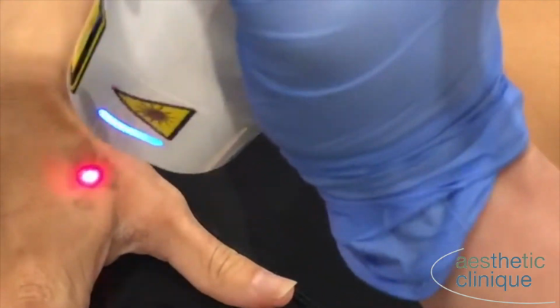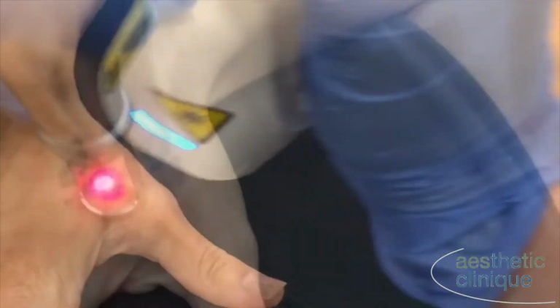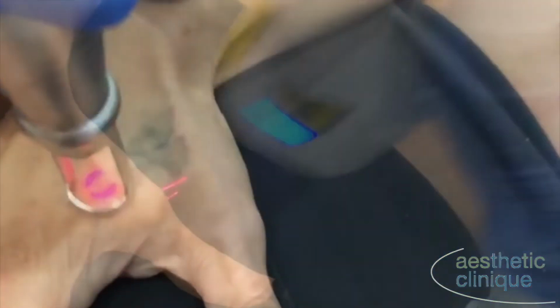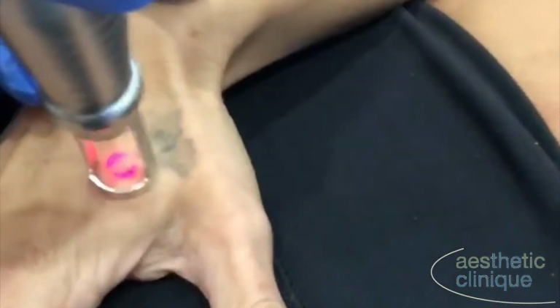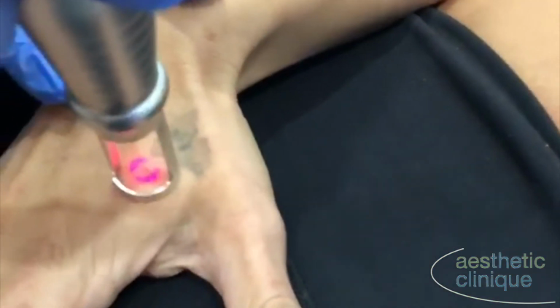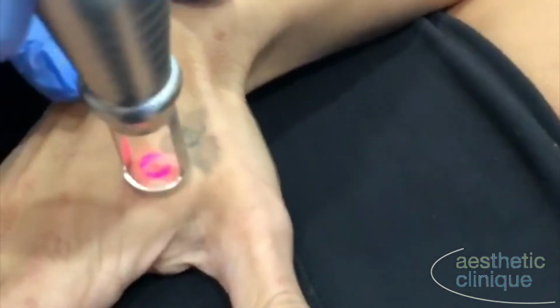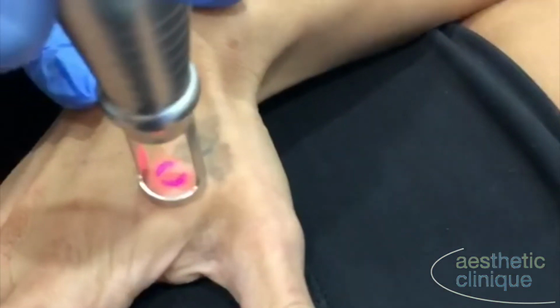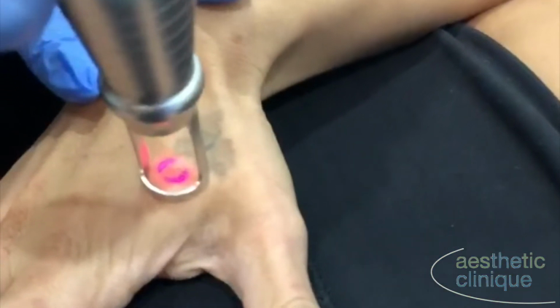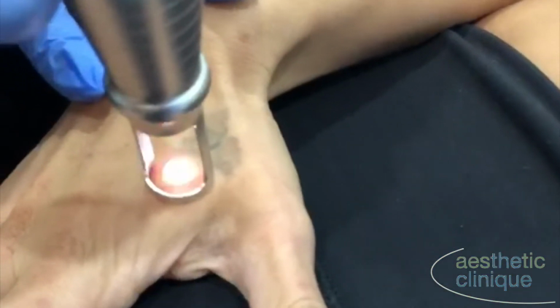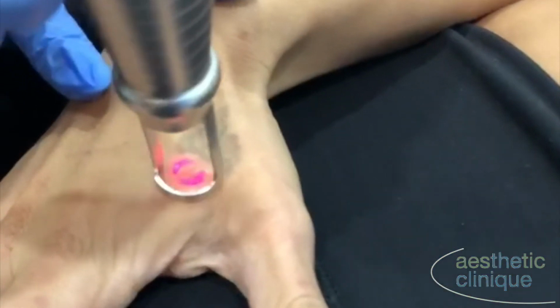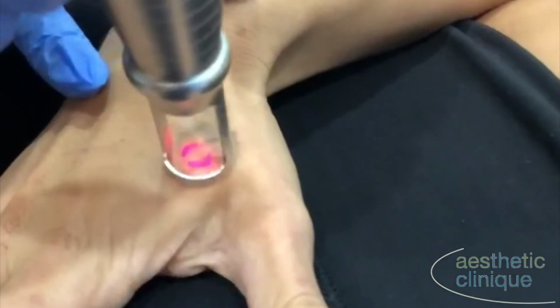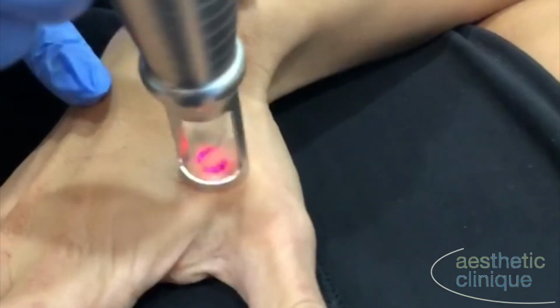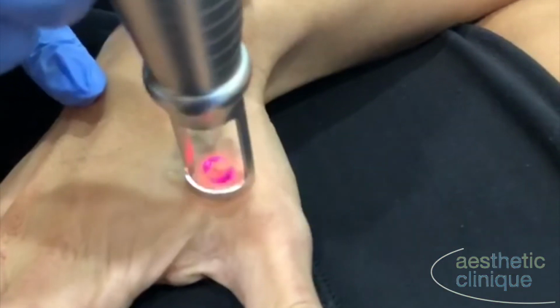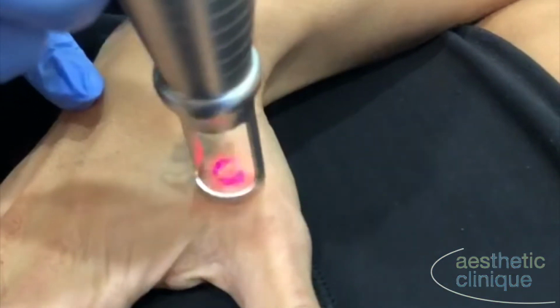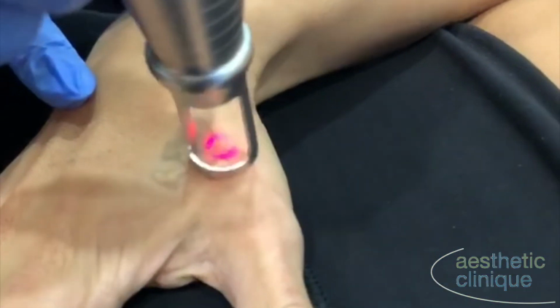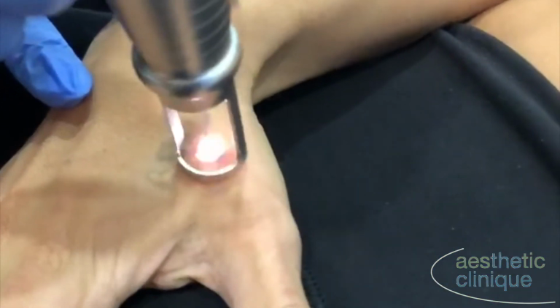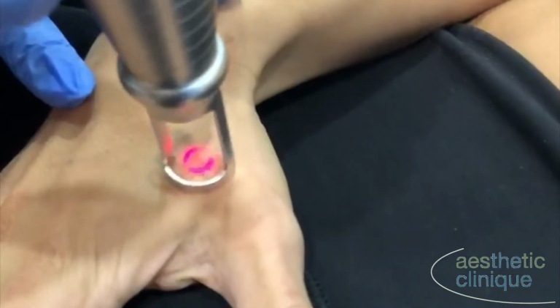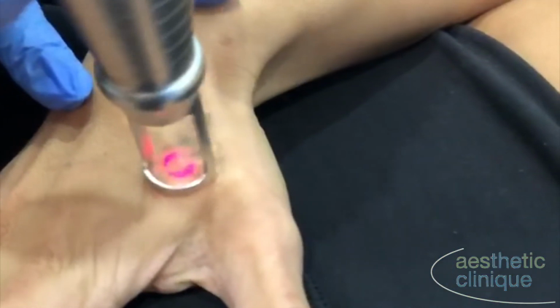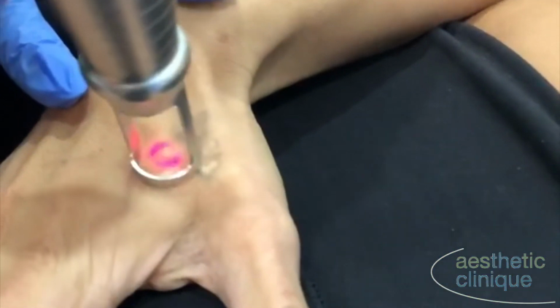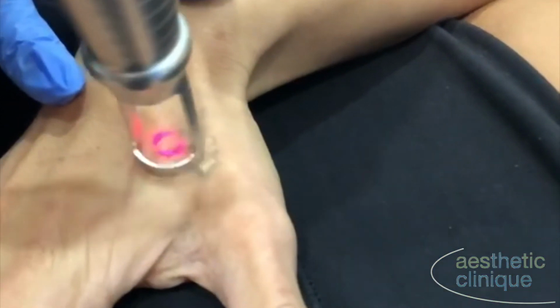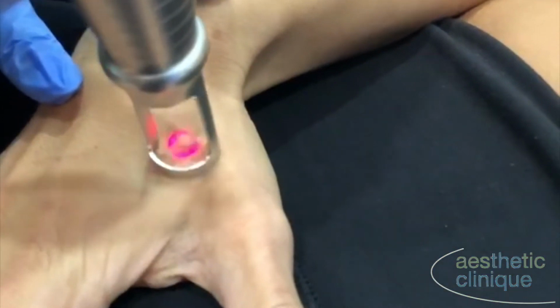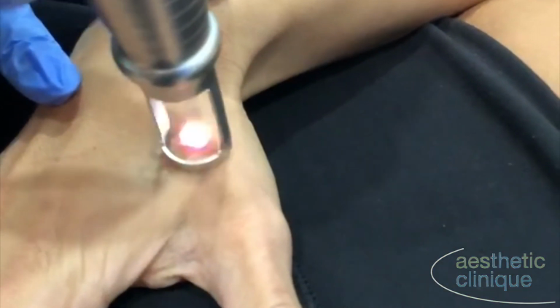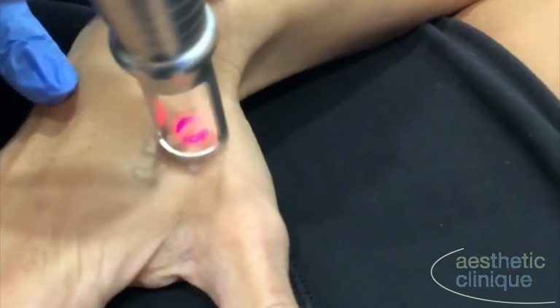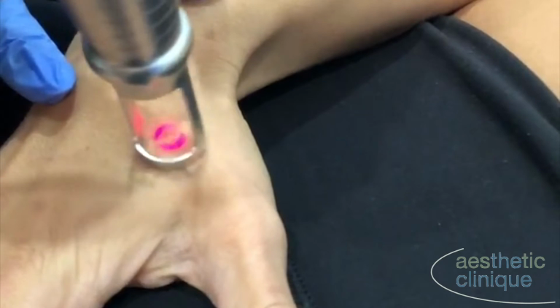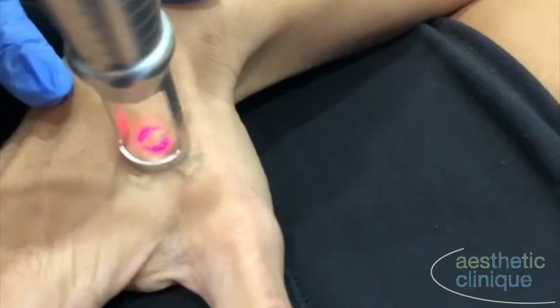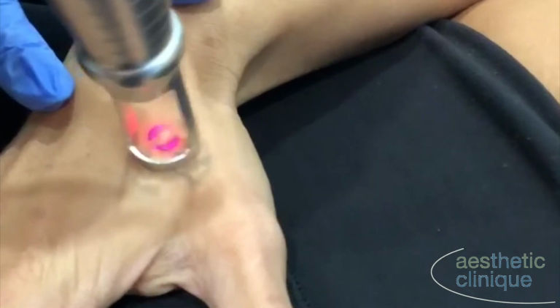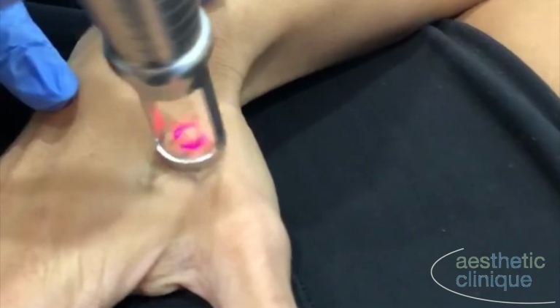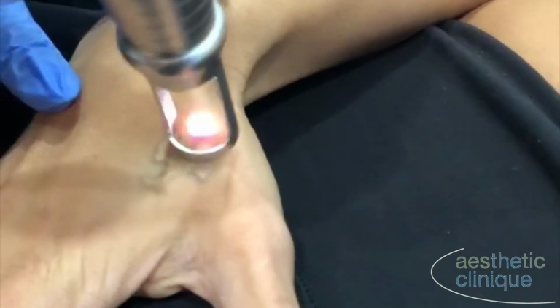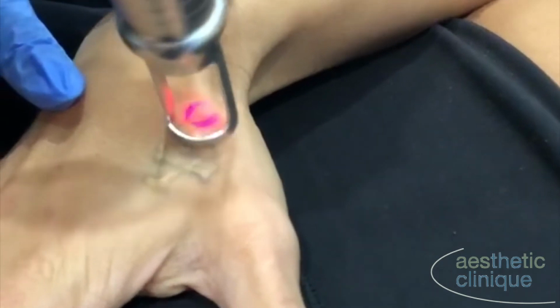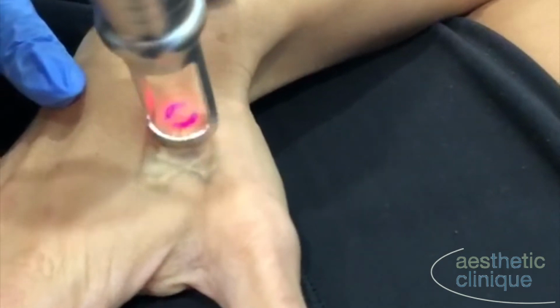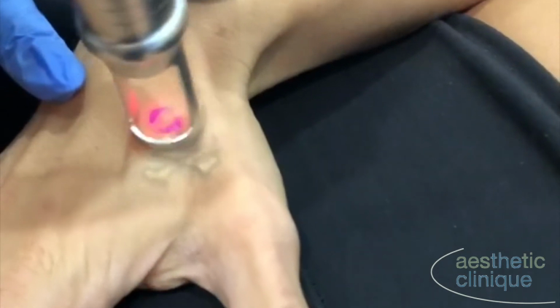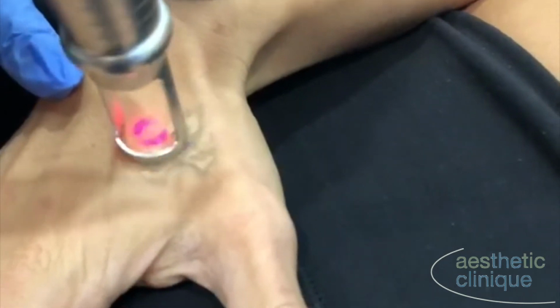Now we're using the Pico Plus laser, the 1064 wavelength, to treat the black tattoo ink.